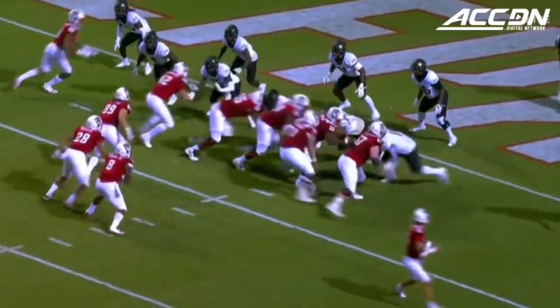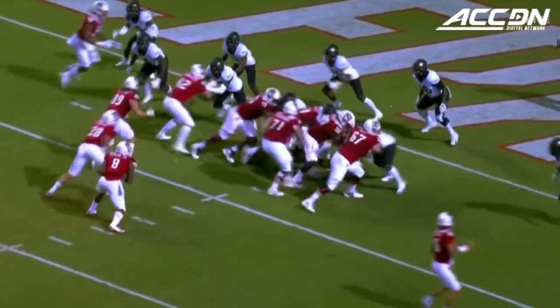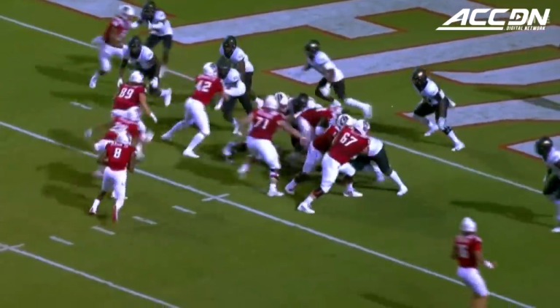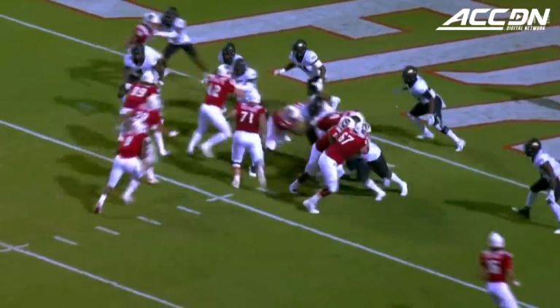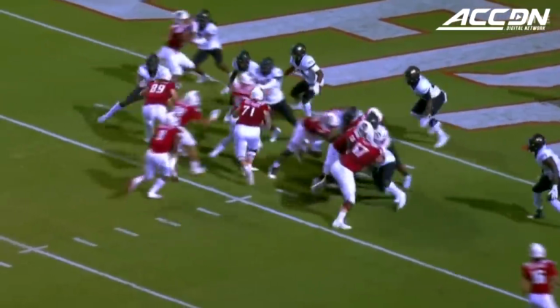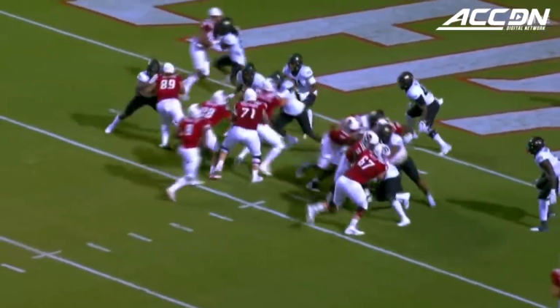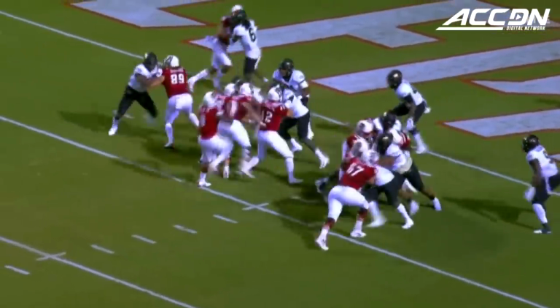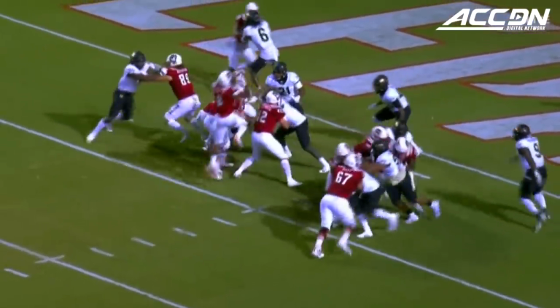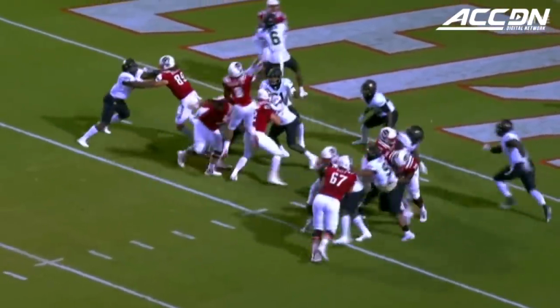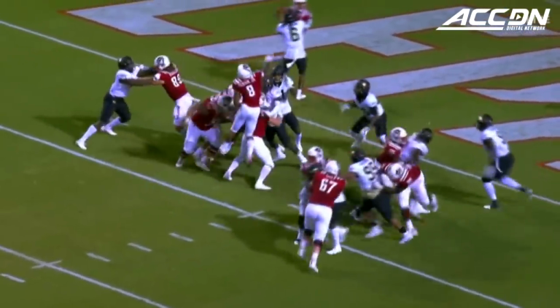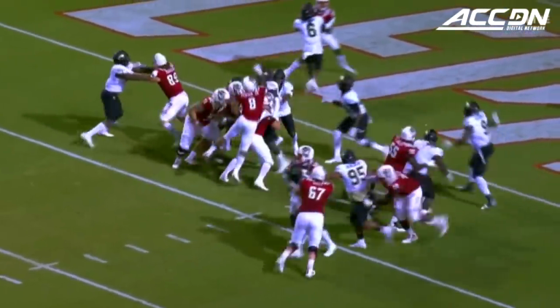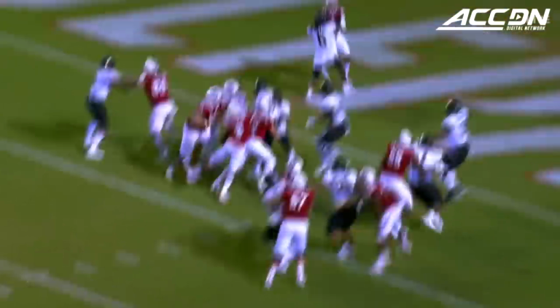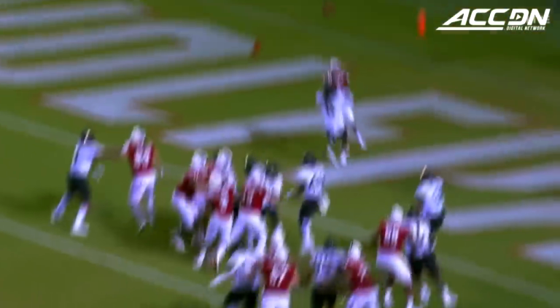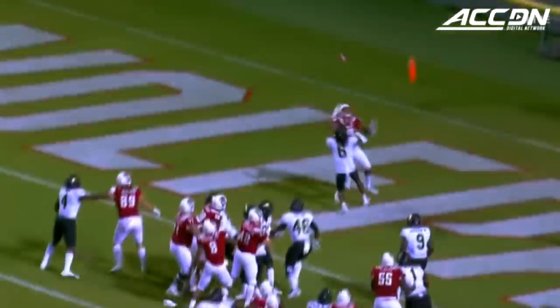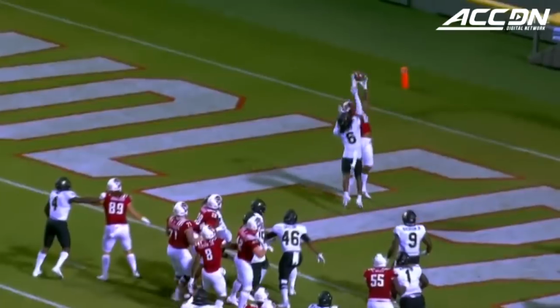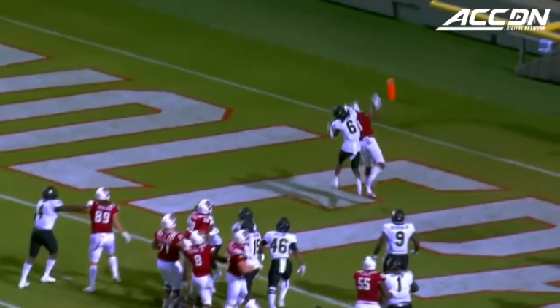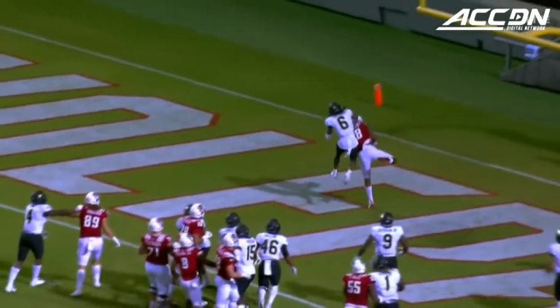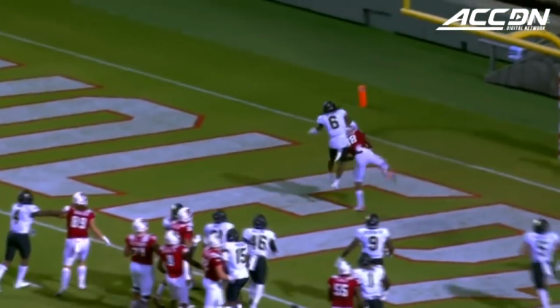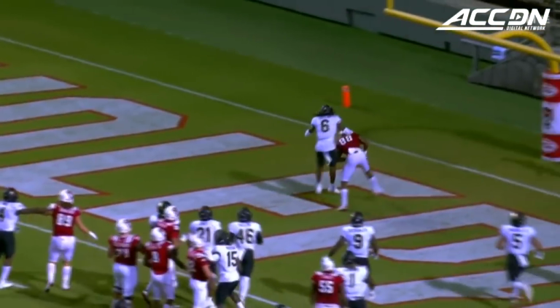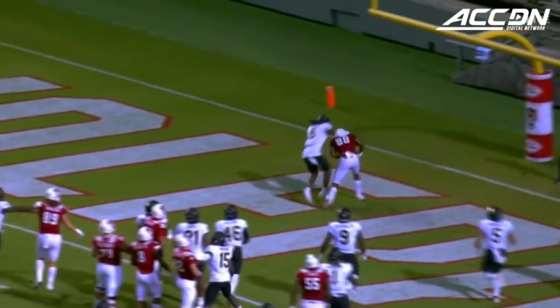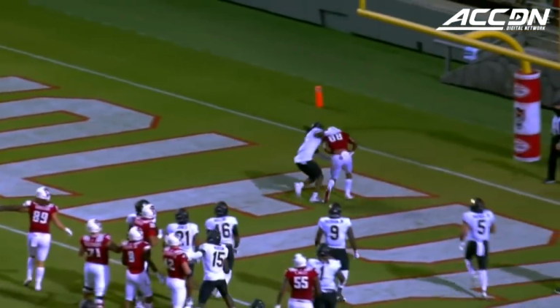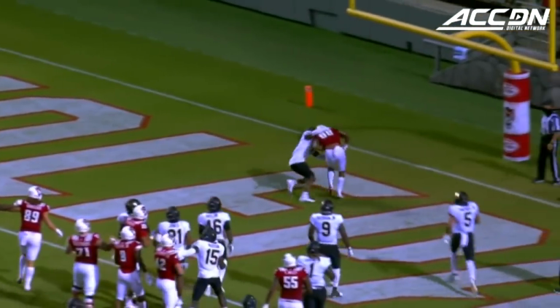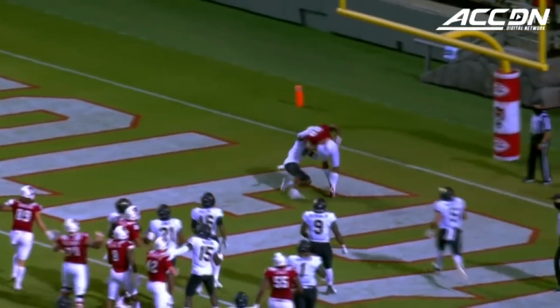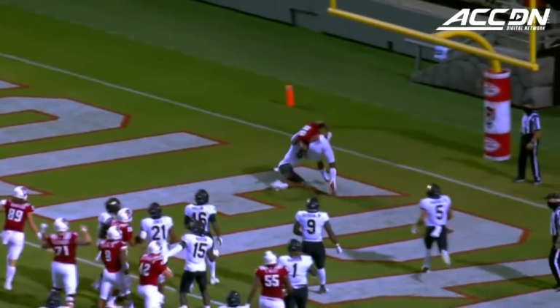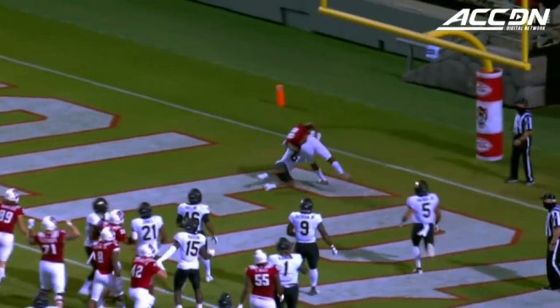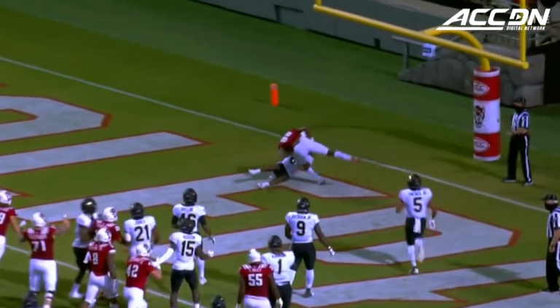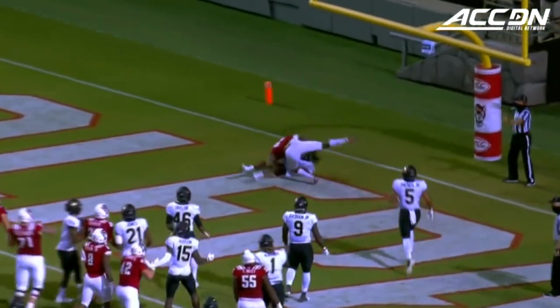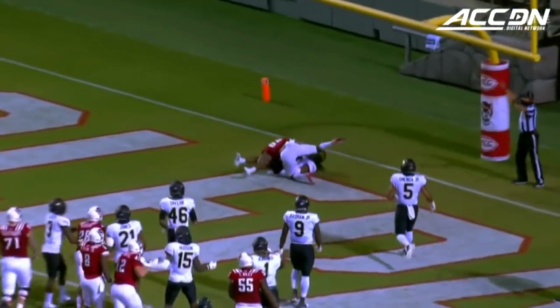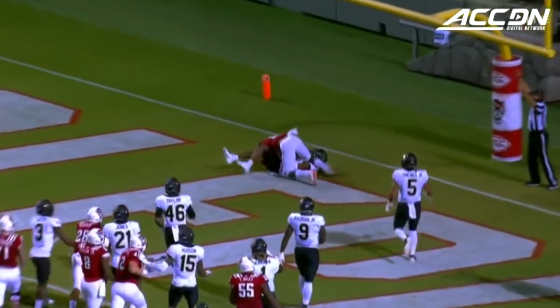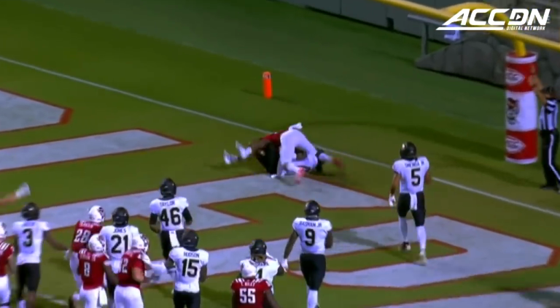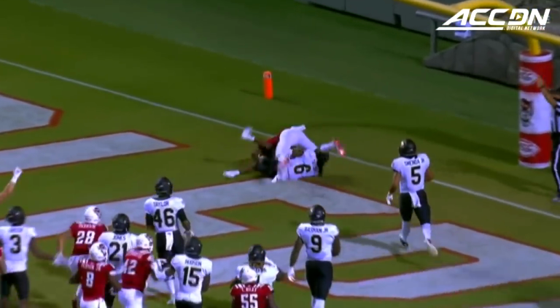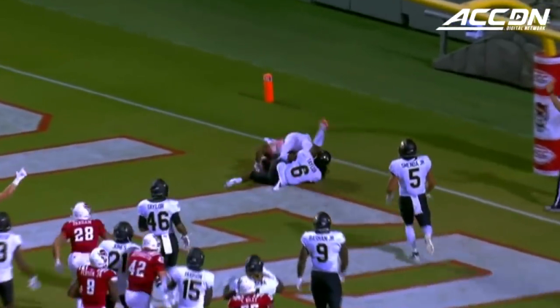The creativity, again, that we are seeing — the diversity of plays offensively has been really impressive.